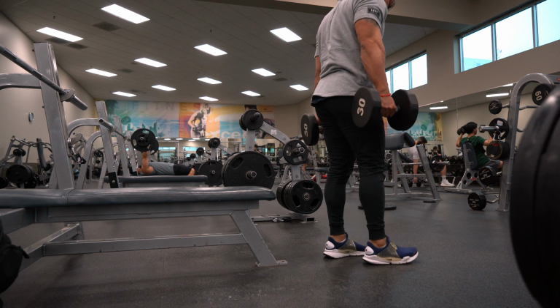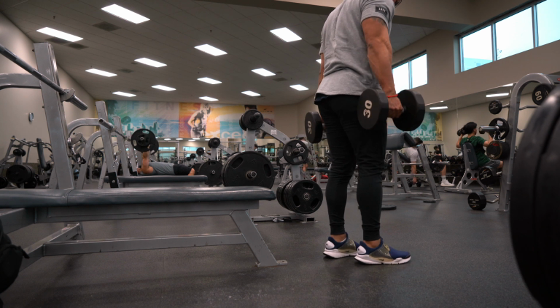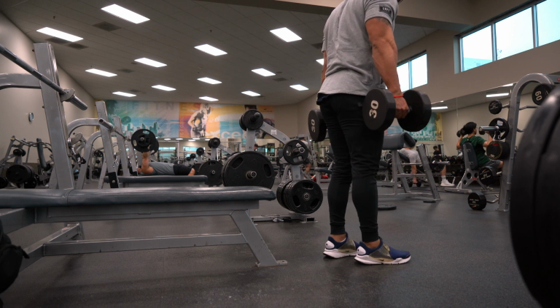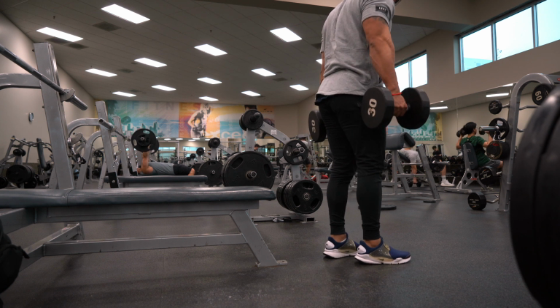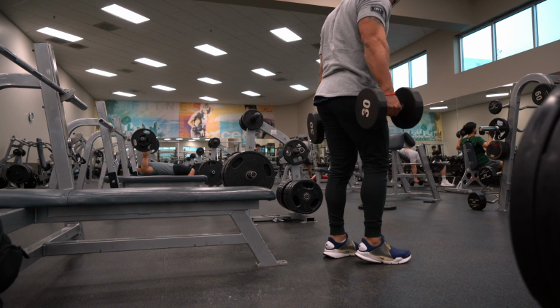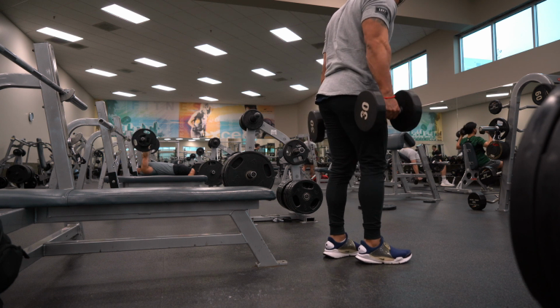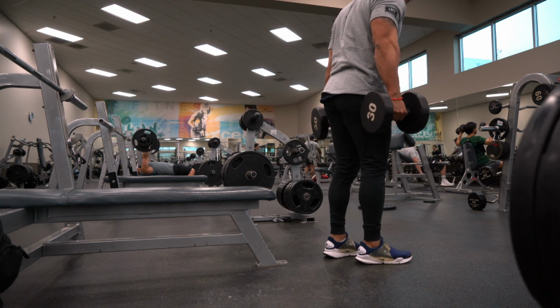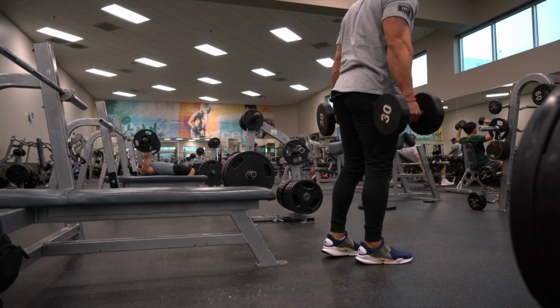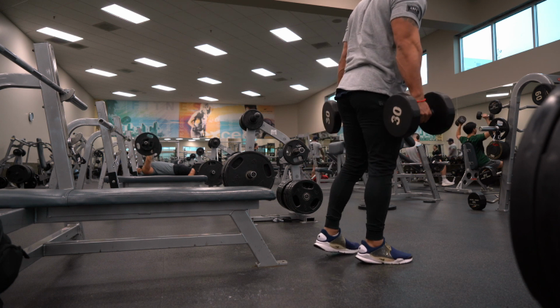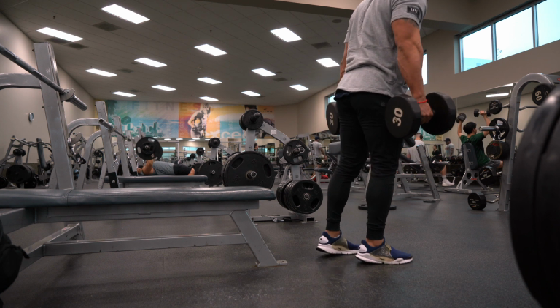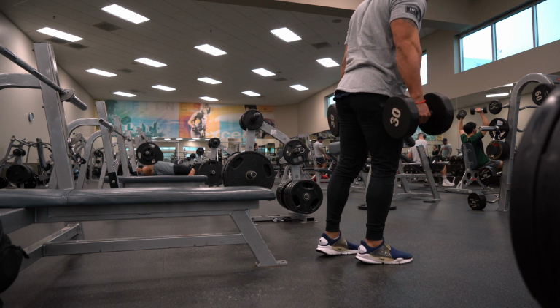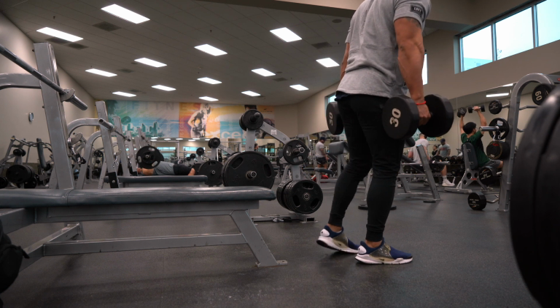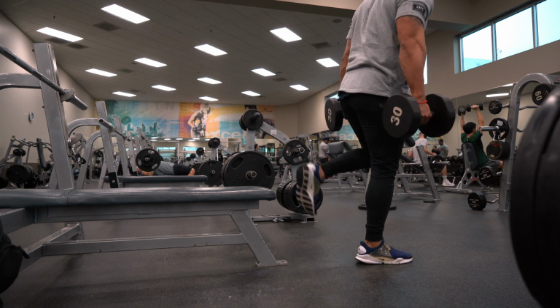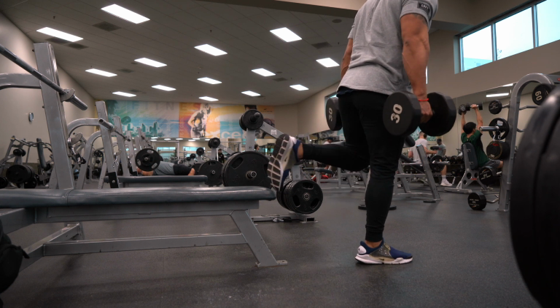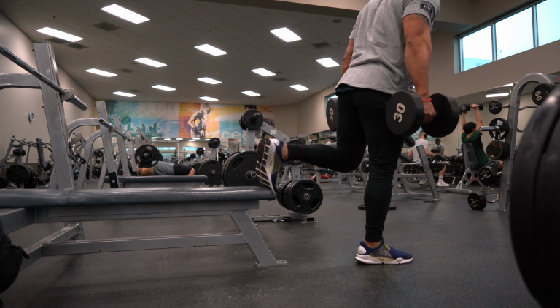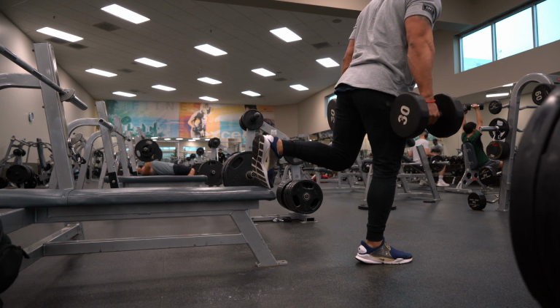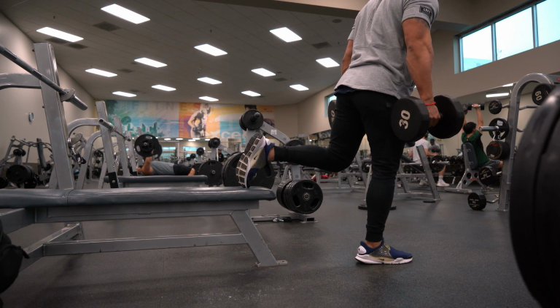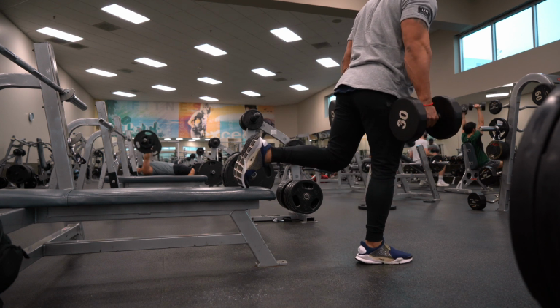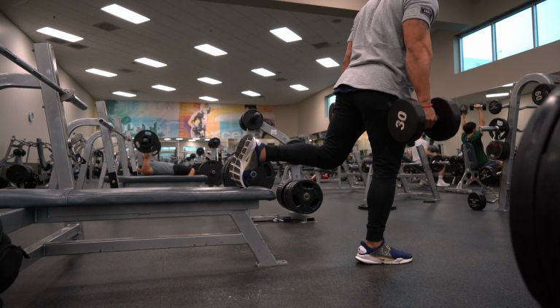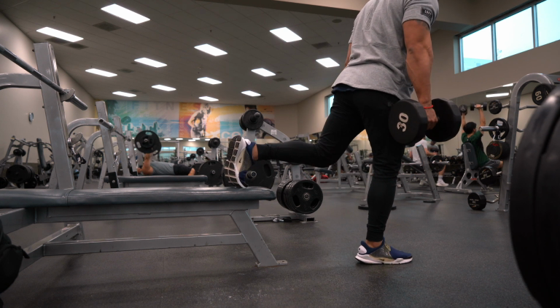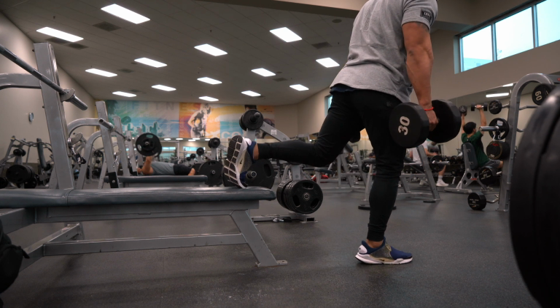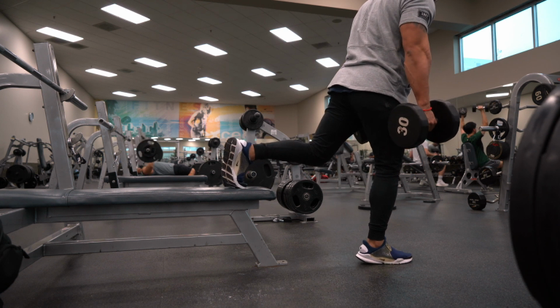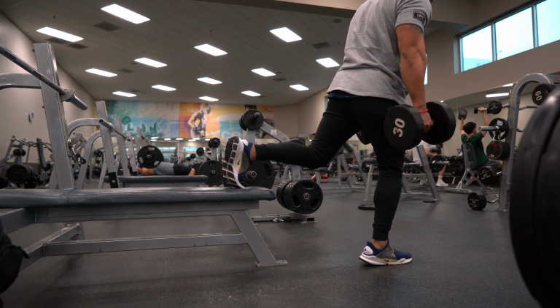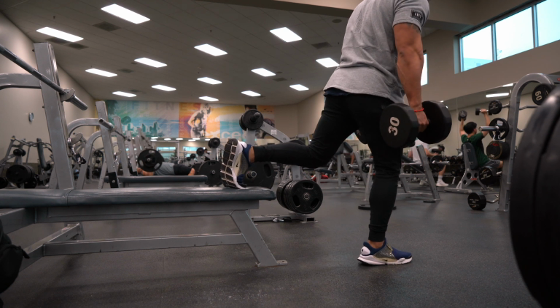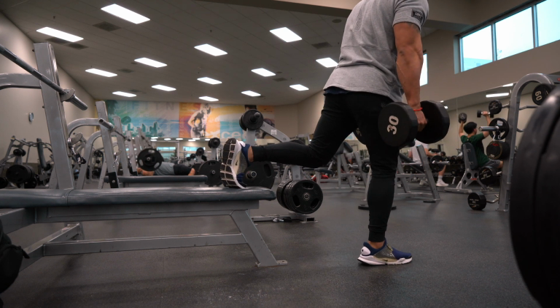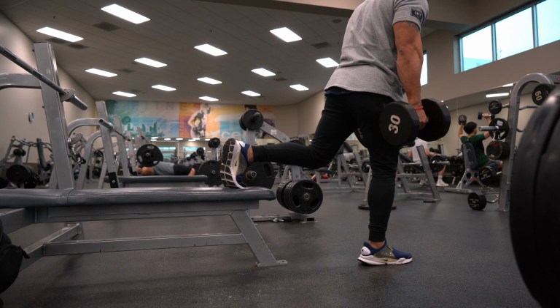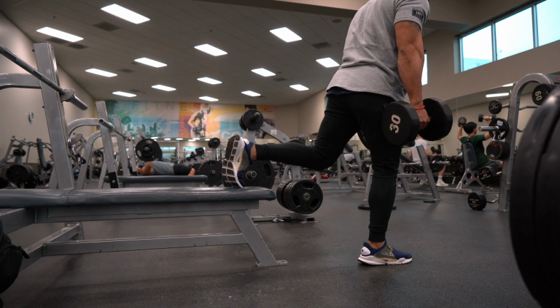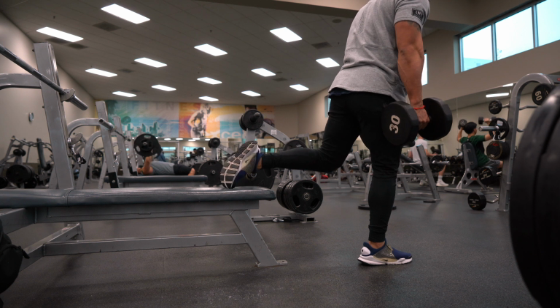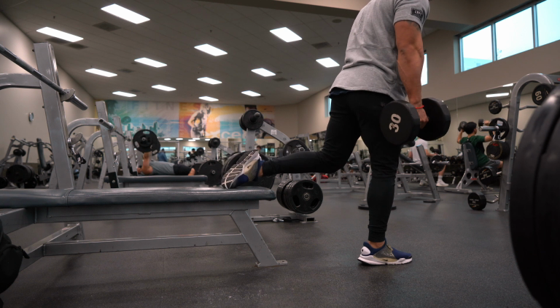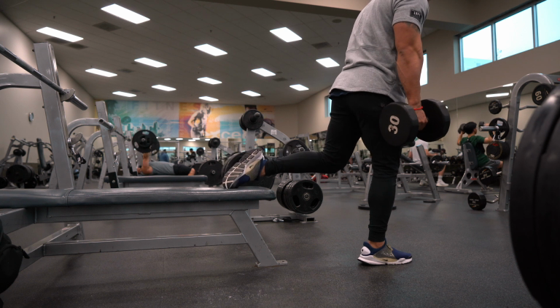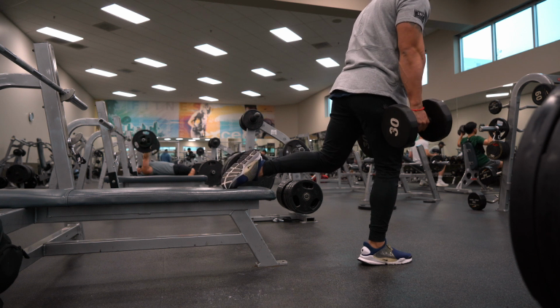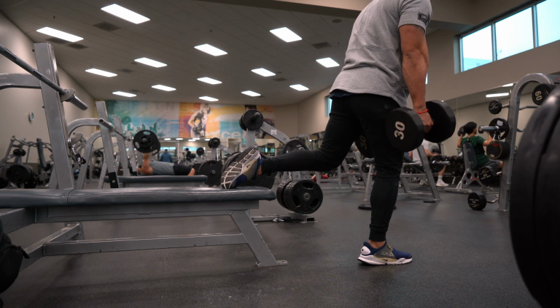I'm grabbing two dumbbells, placing one foot down with laces facing the bottom.